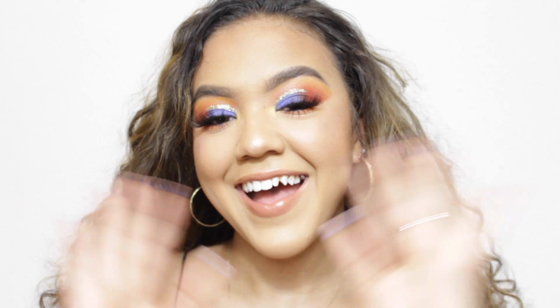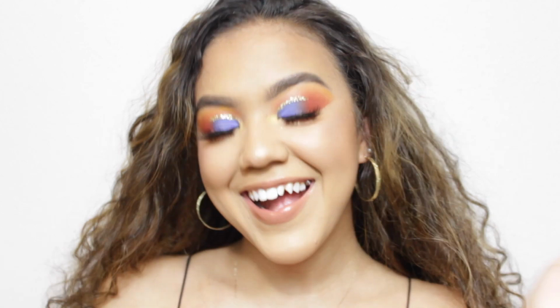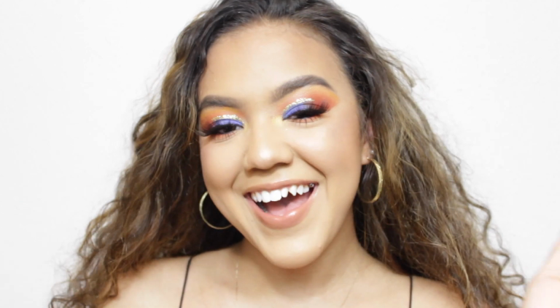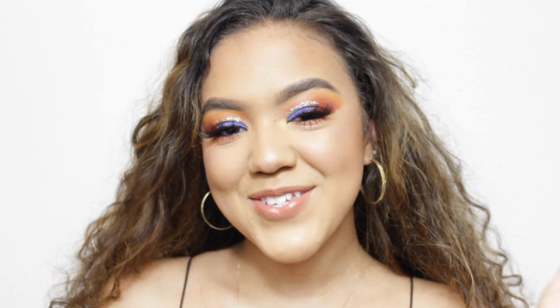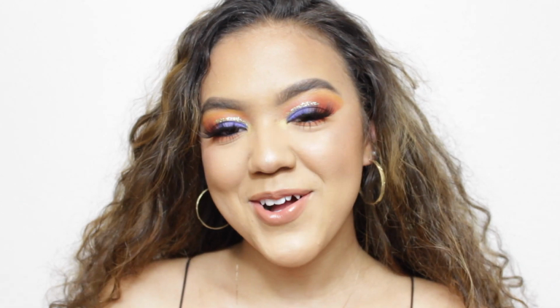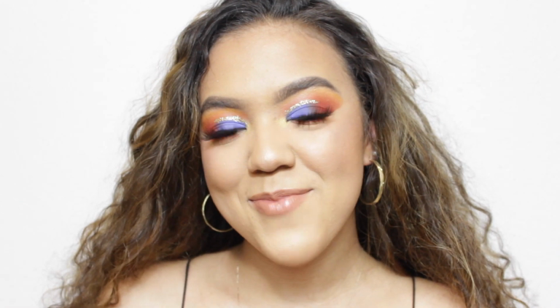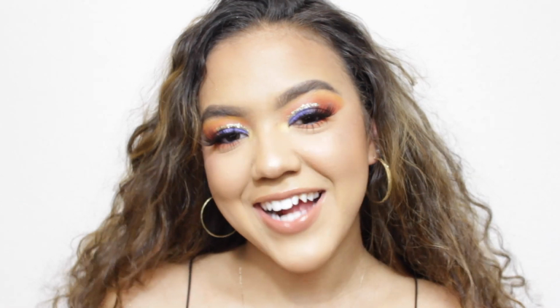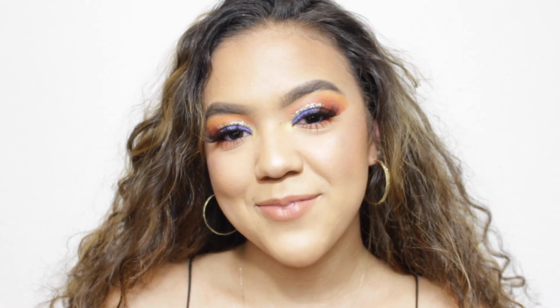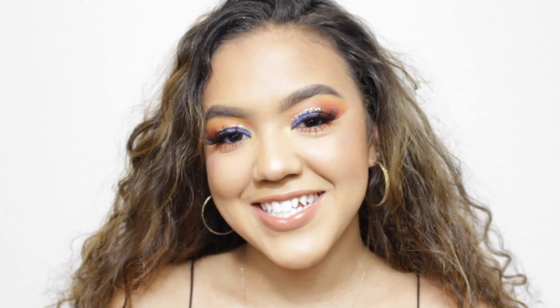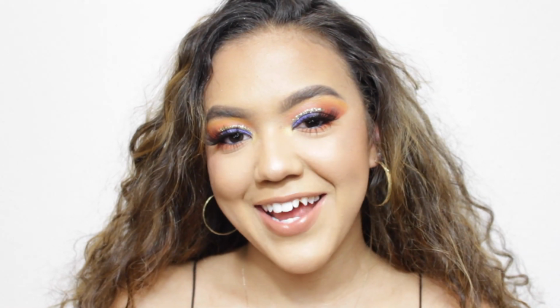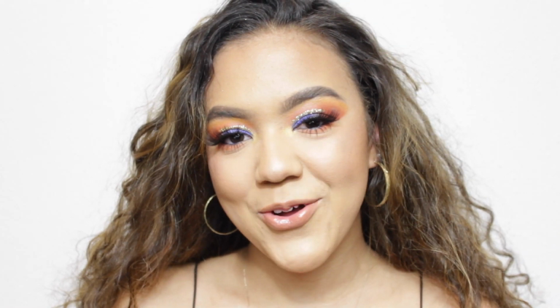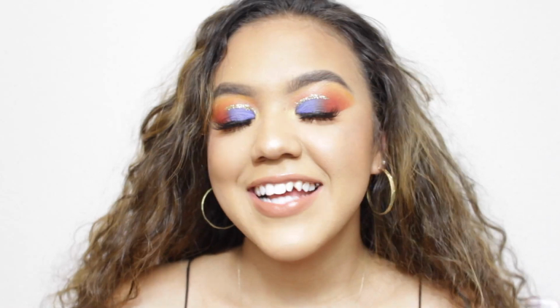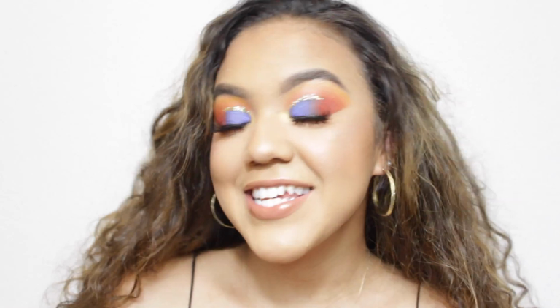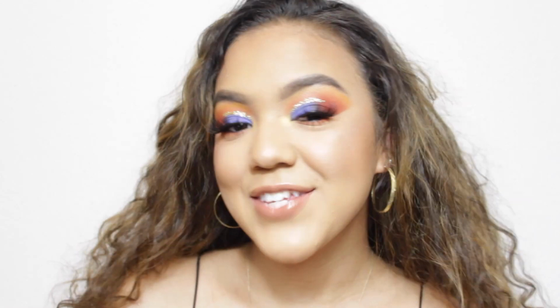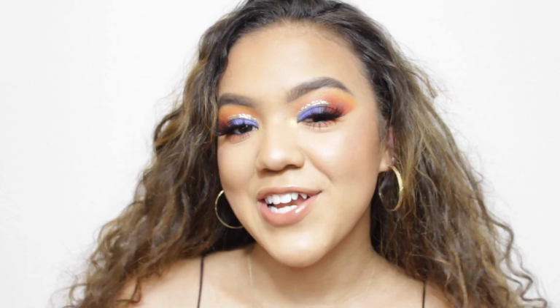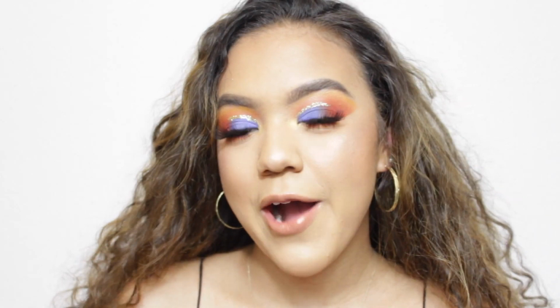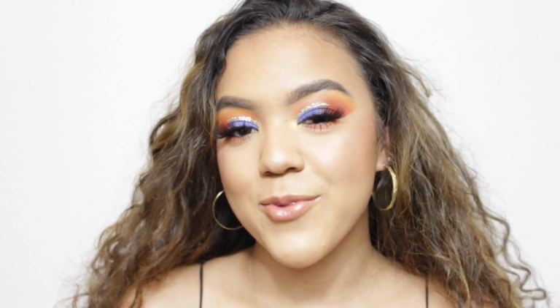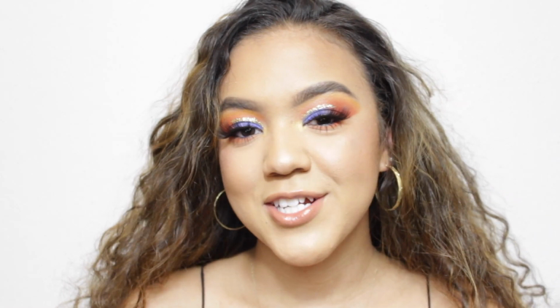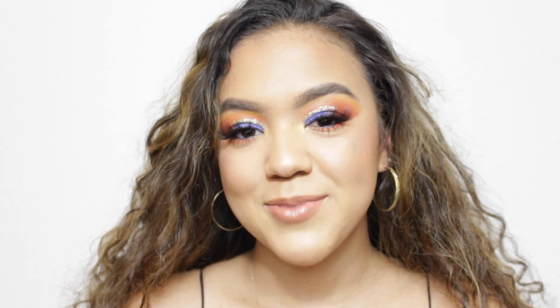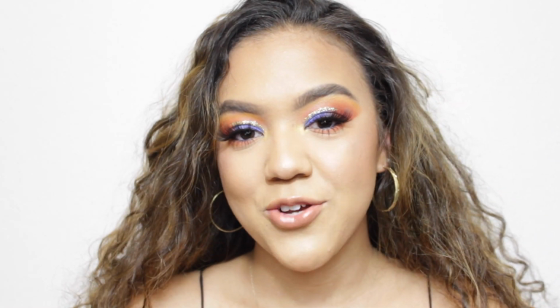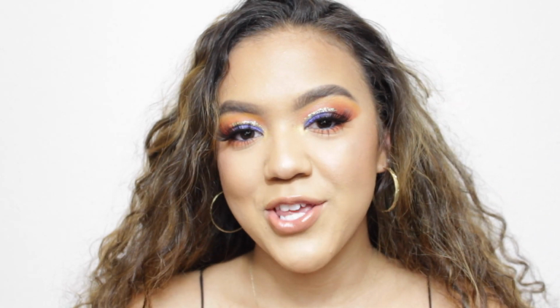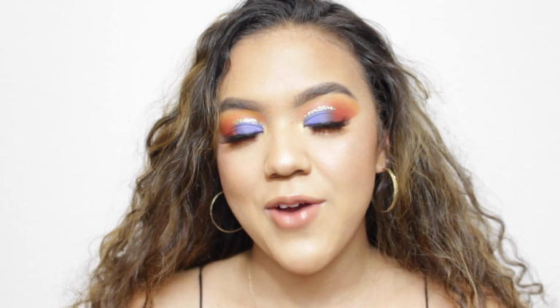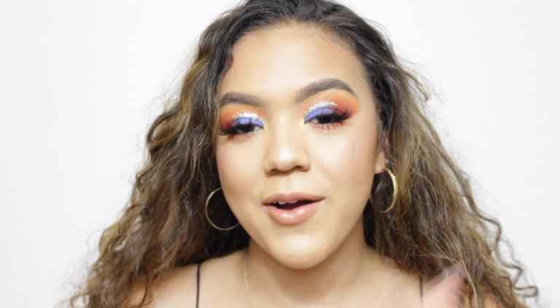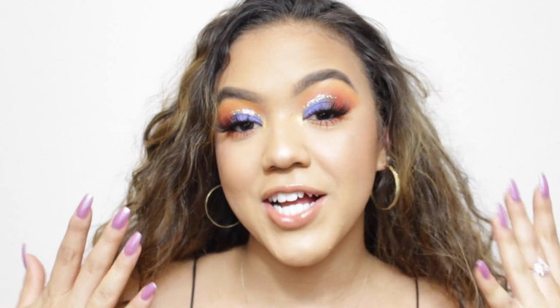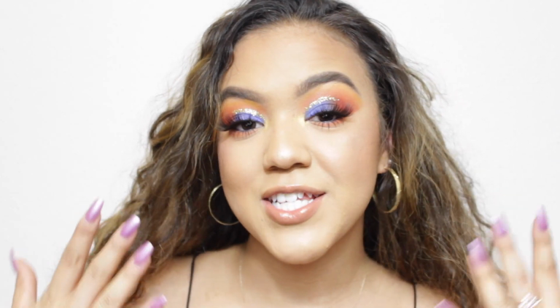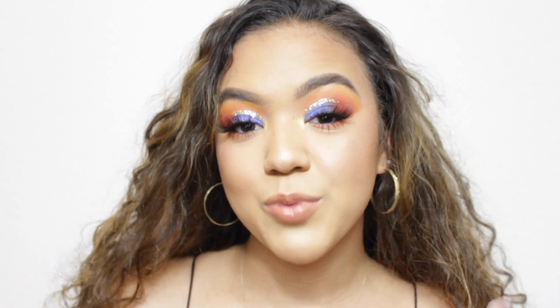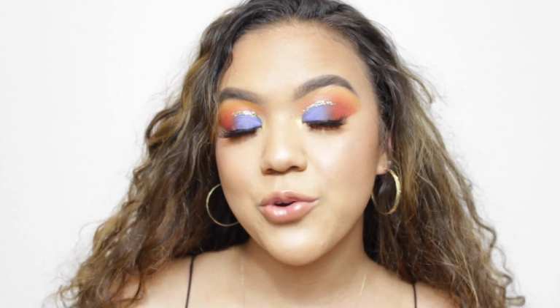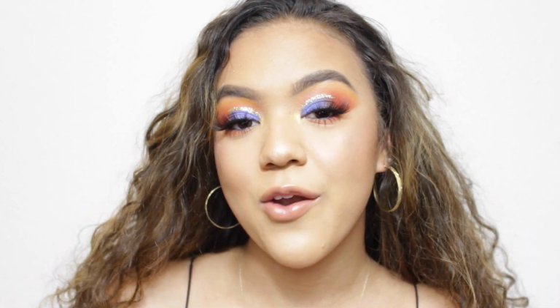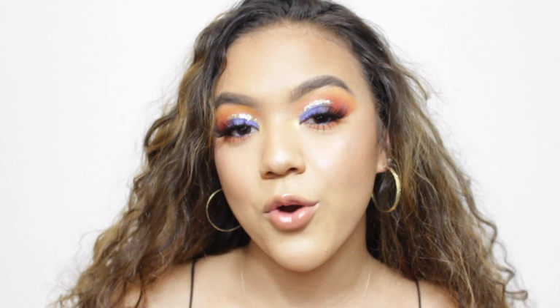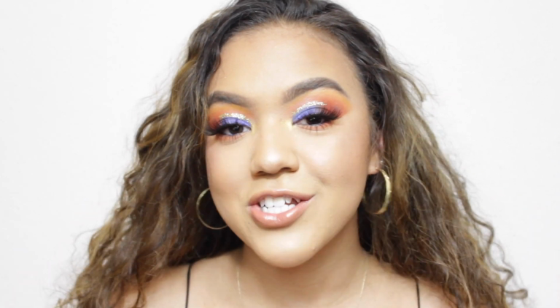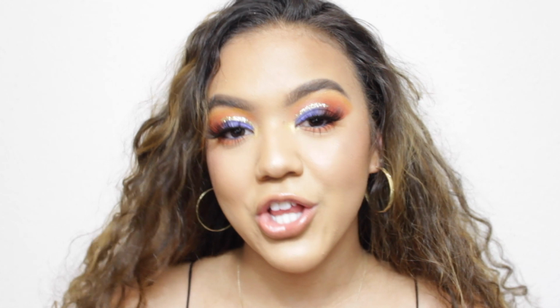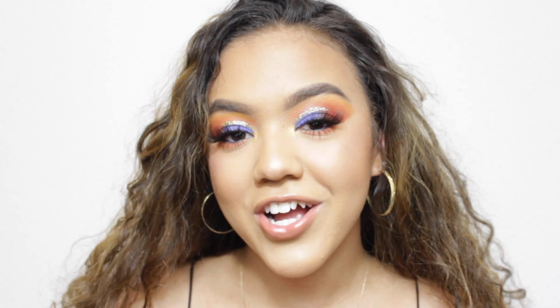Hi guys! Welcome back to my channel. In today's video, I'm going to be showing you how I got this blue and orange look.